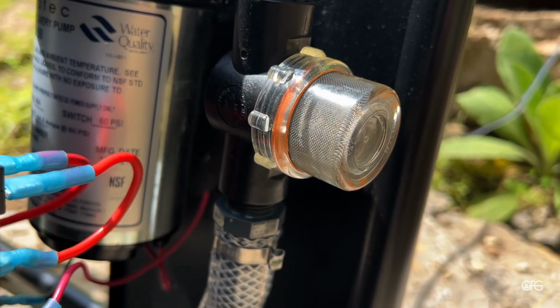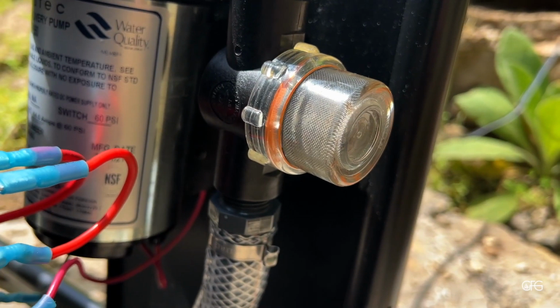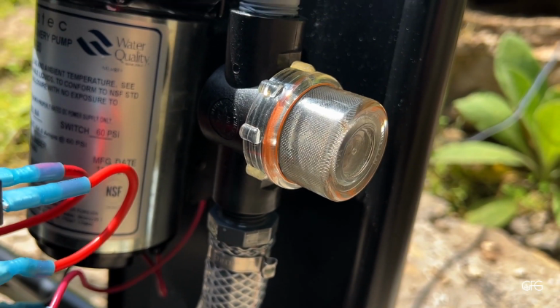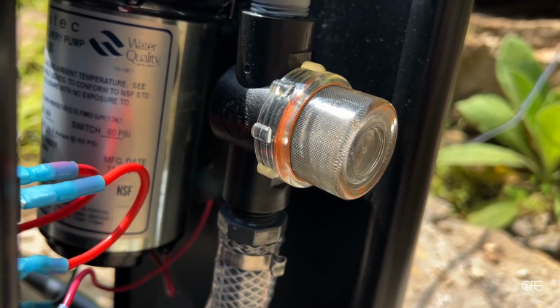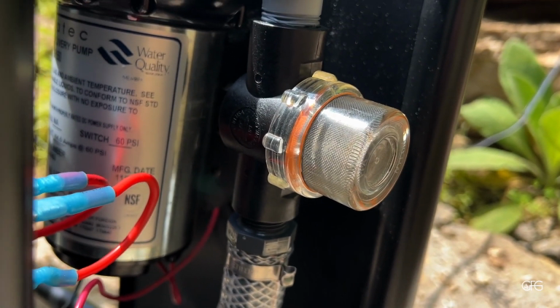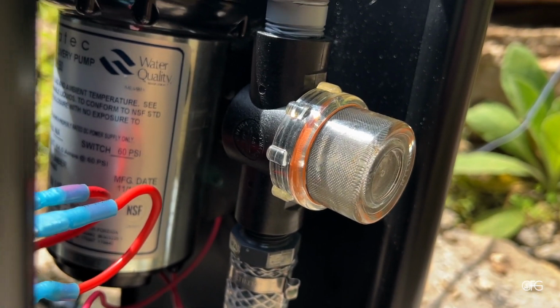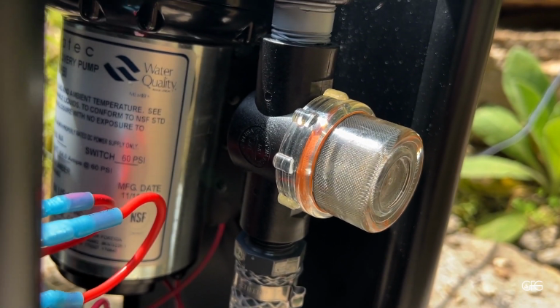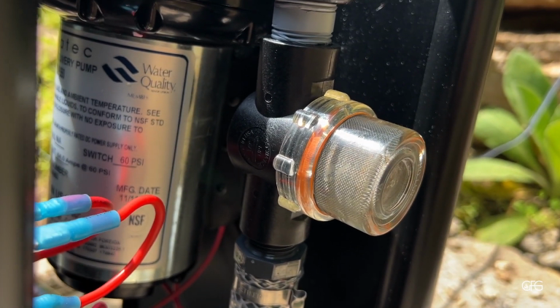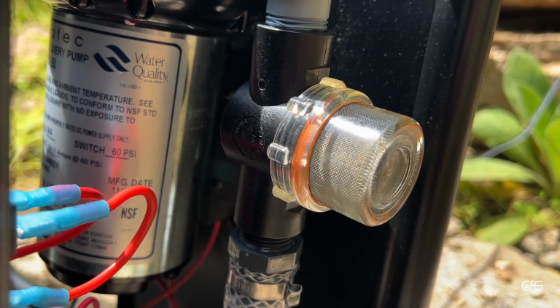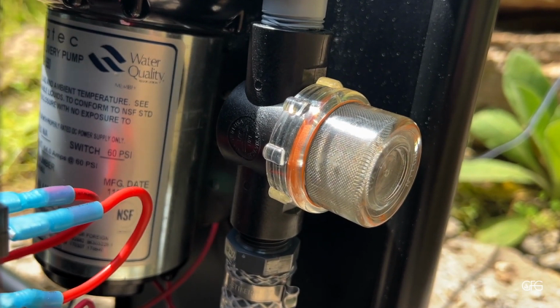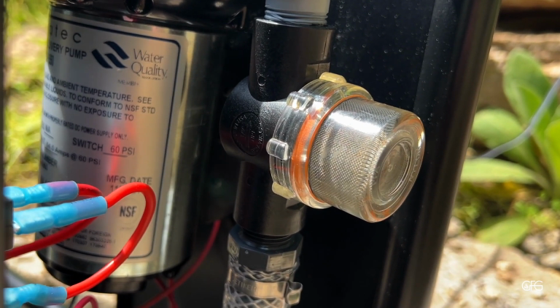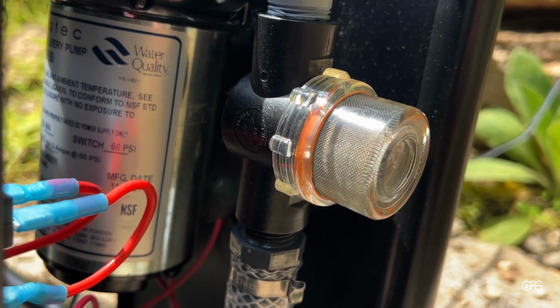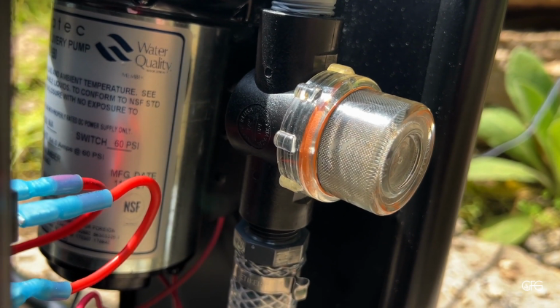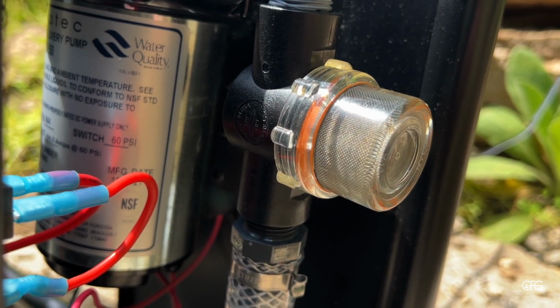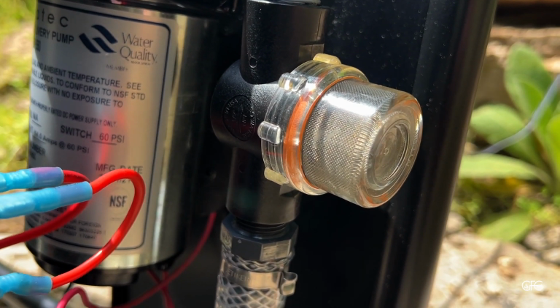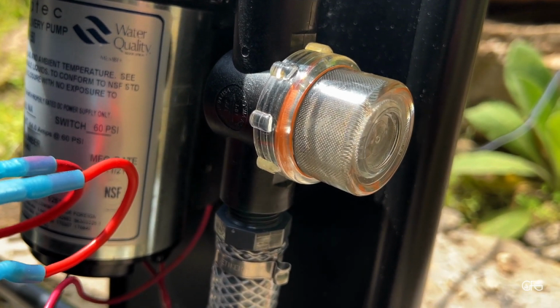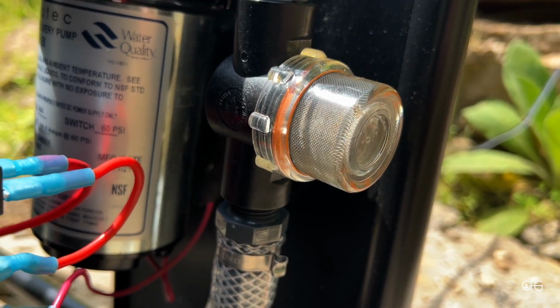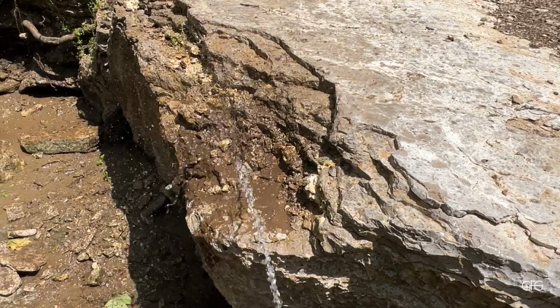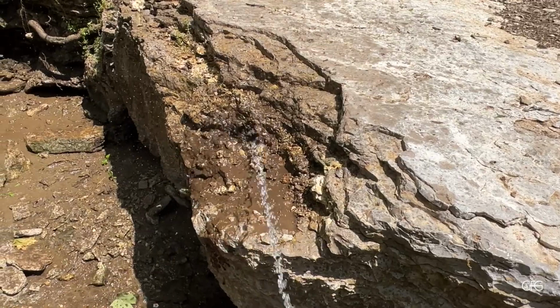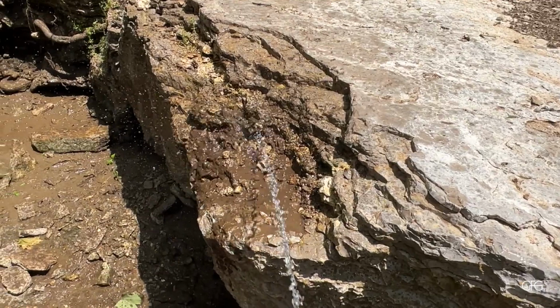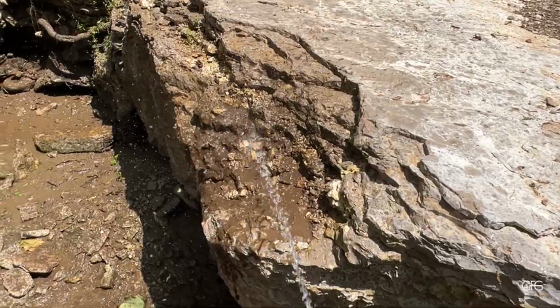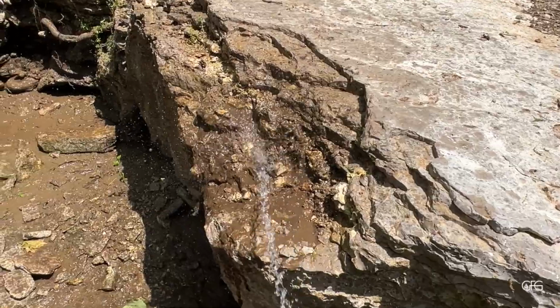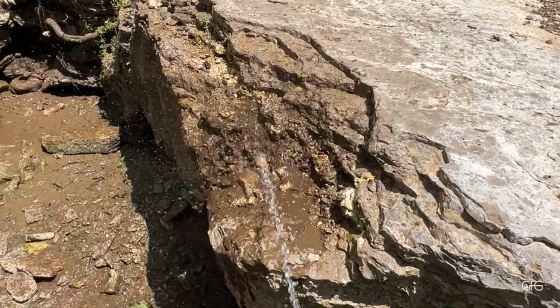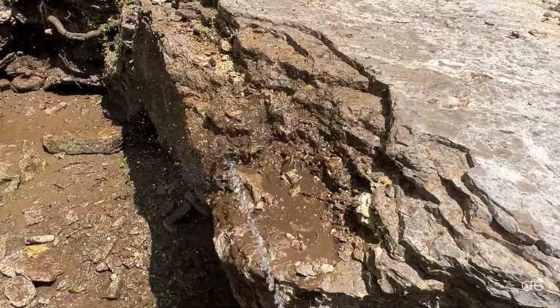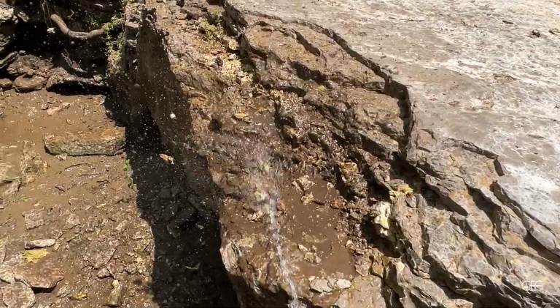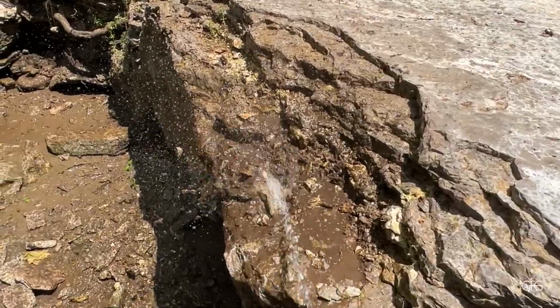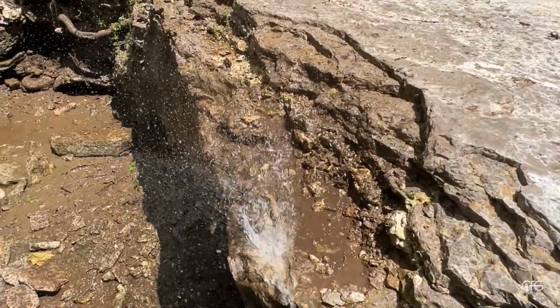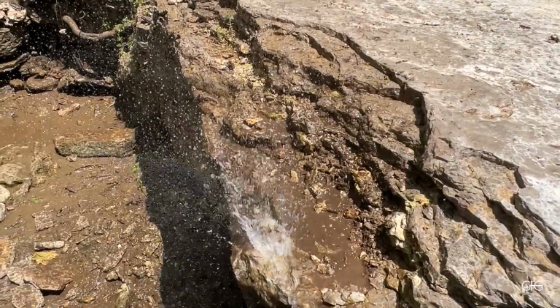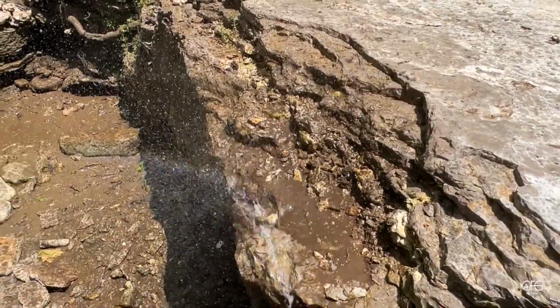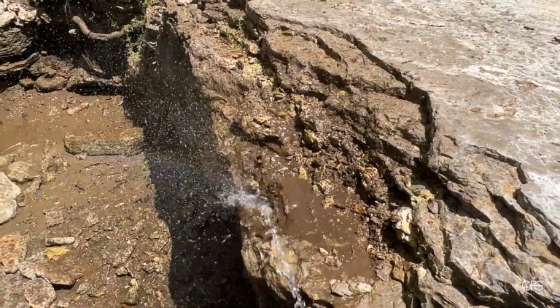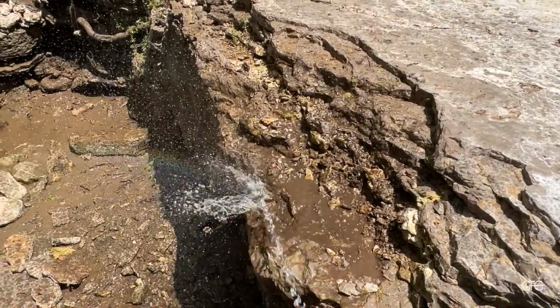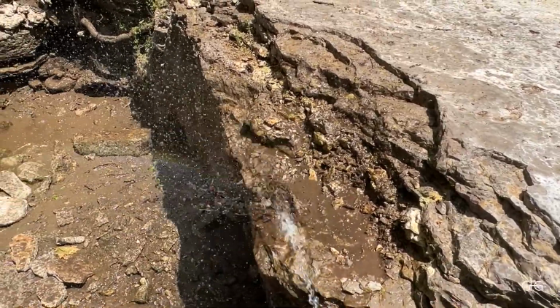Whatever the first pre-filter doesn't catch, the second one does. And as you can see, it has a ton of water pressure.